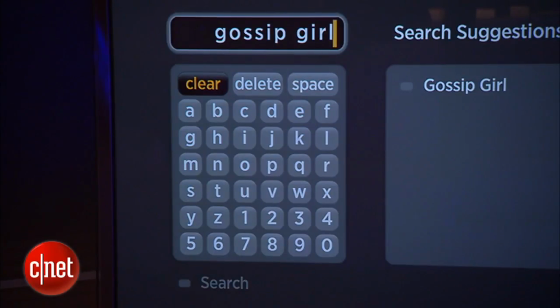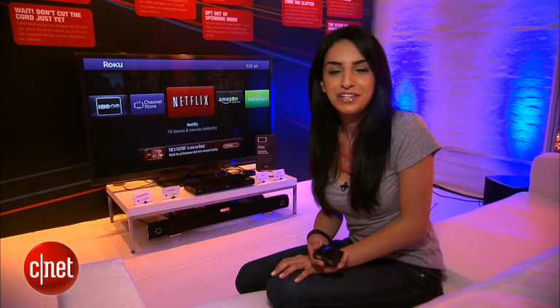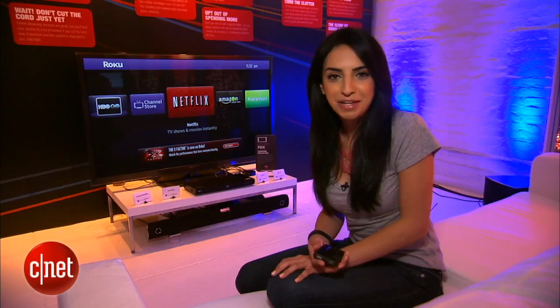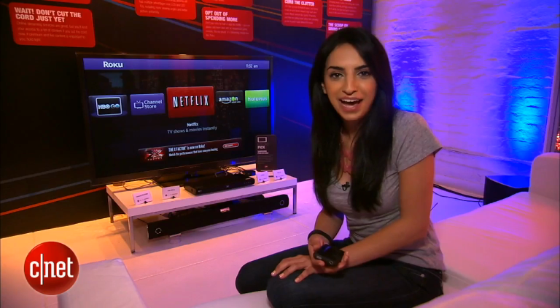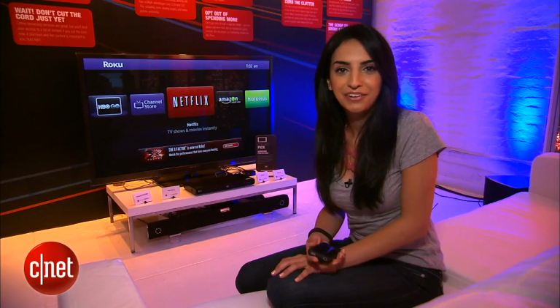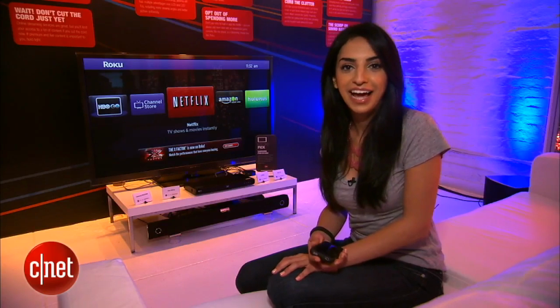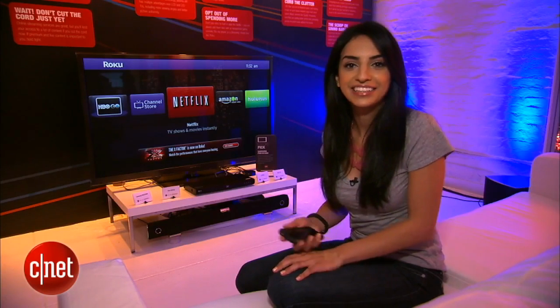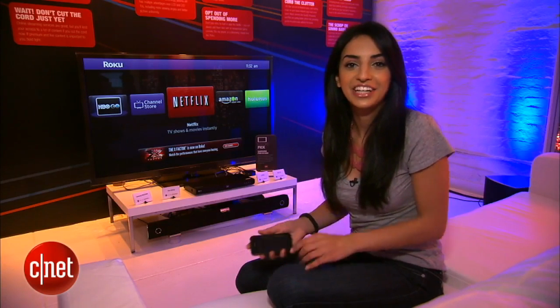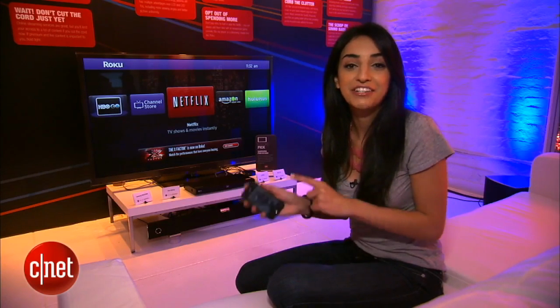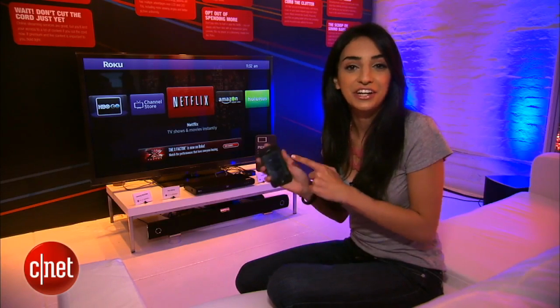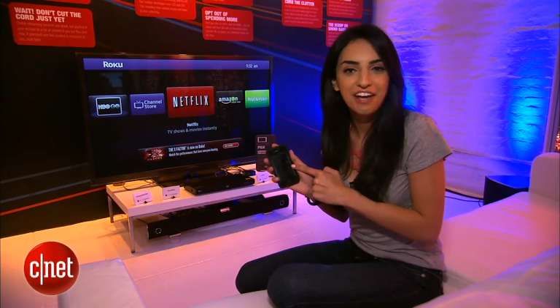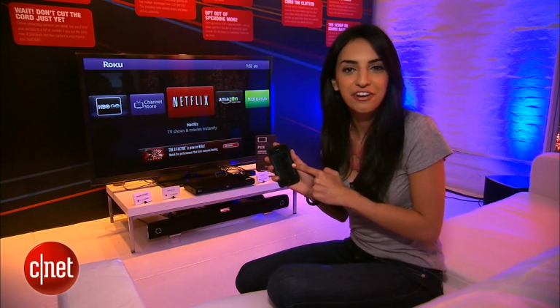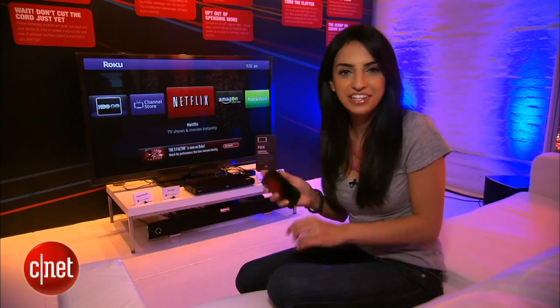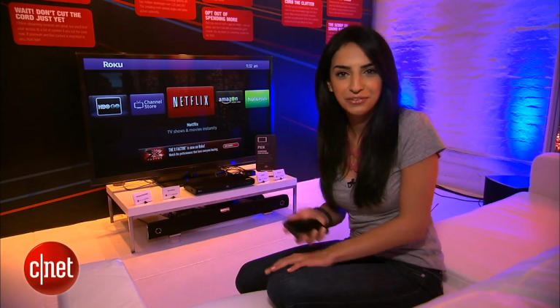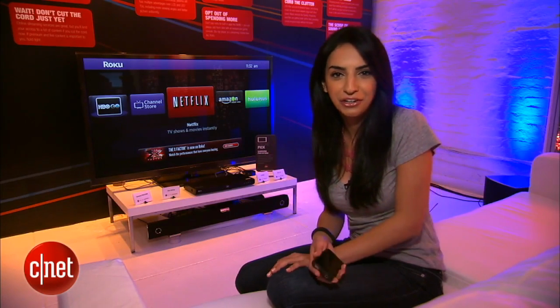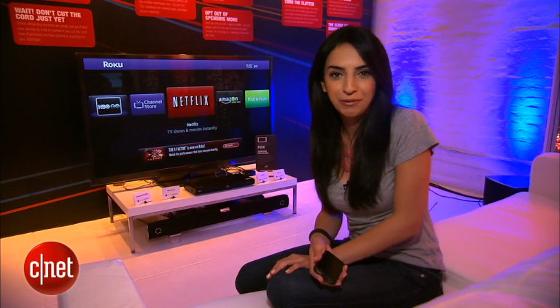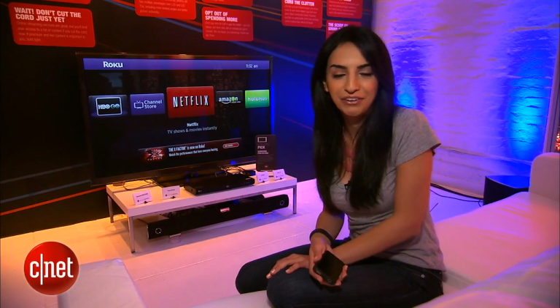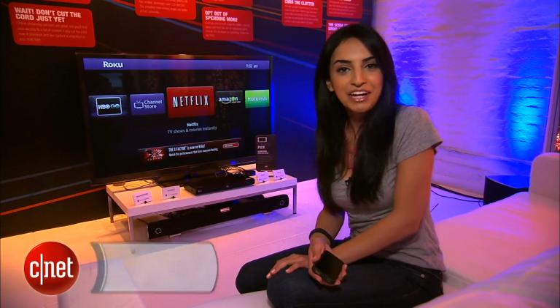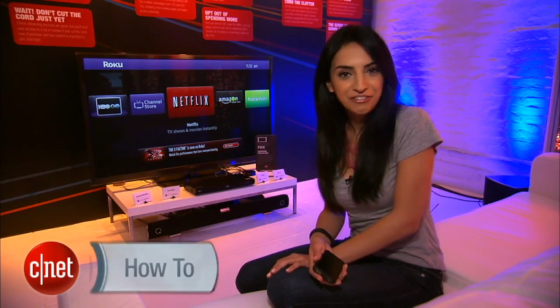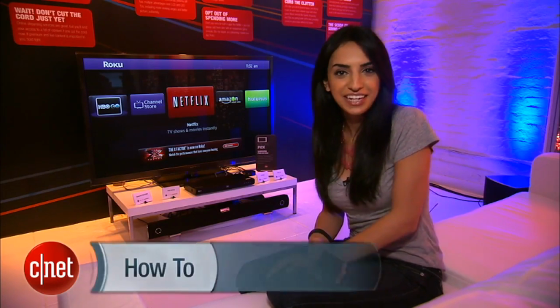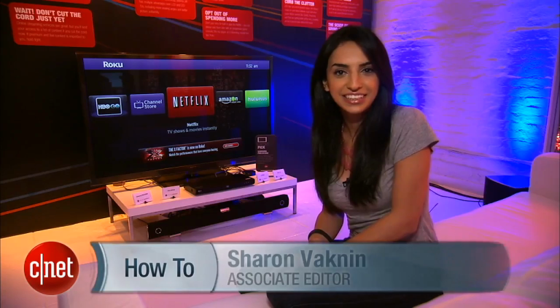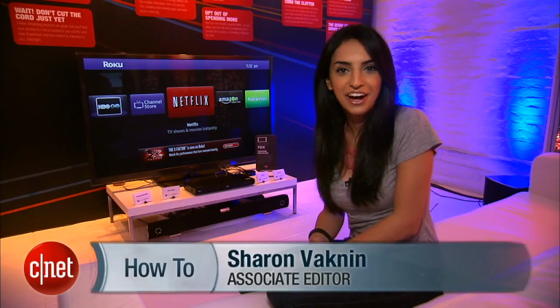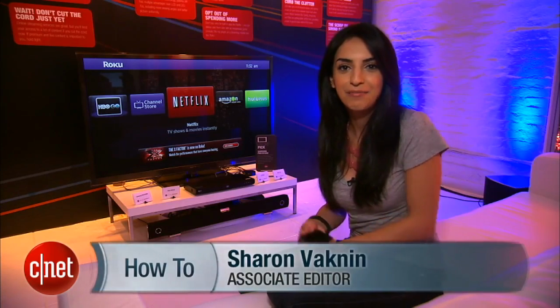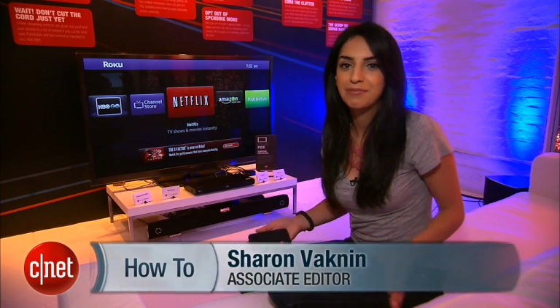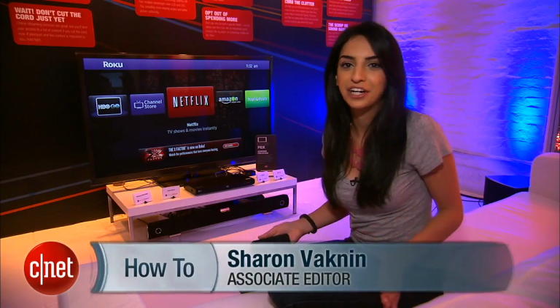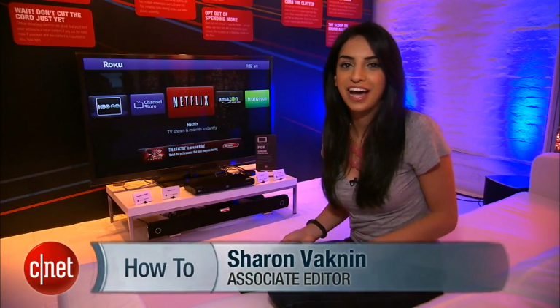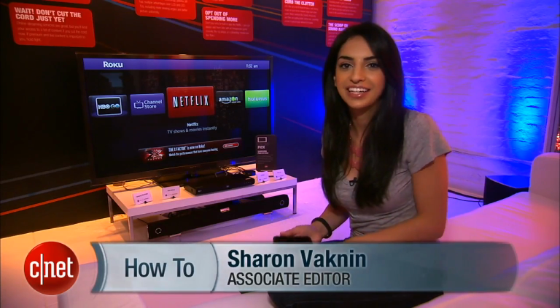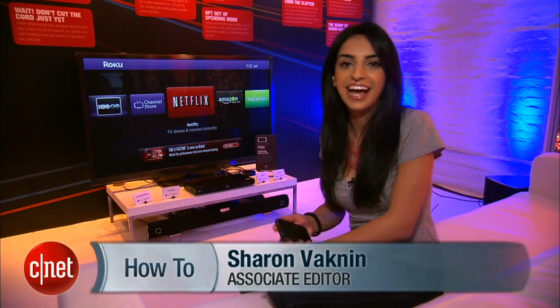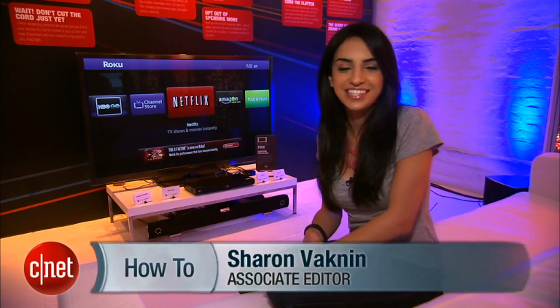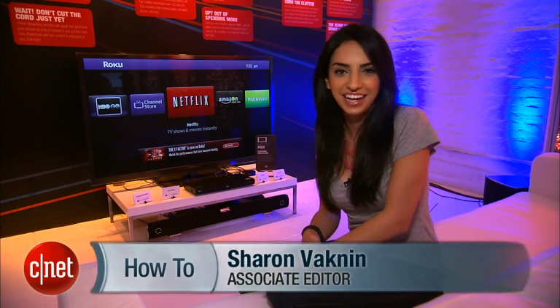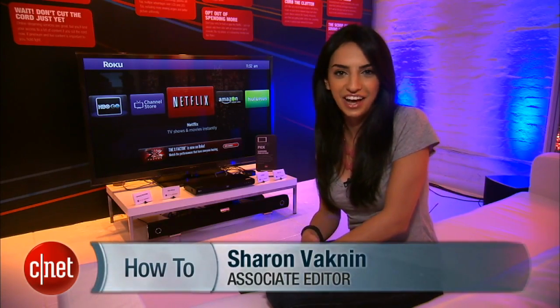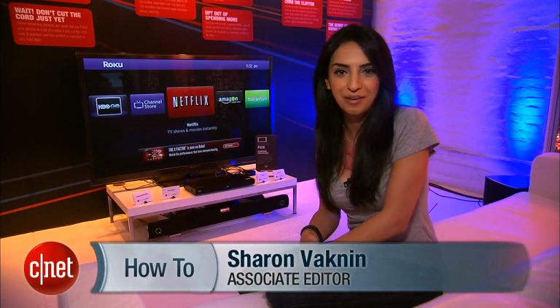So sit back, relax, and start using your iPhone as your Roku remote. For CNET.com, I'm Sharon Vakman at CNET Gotham.